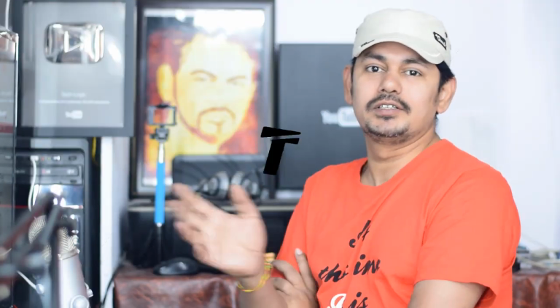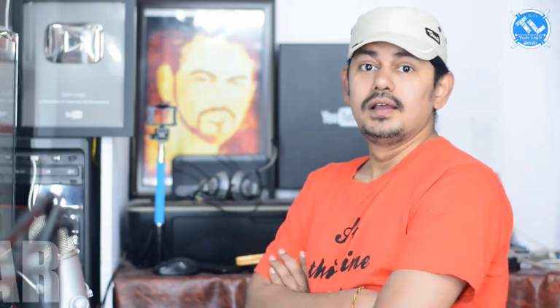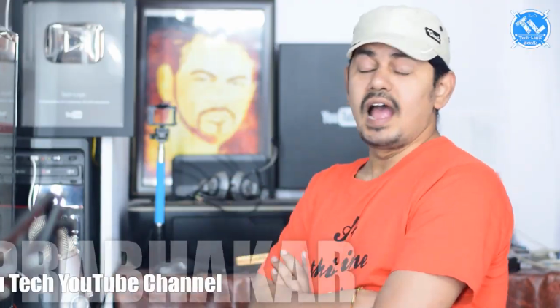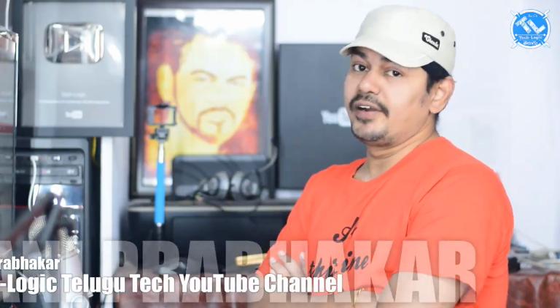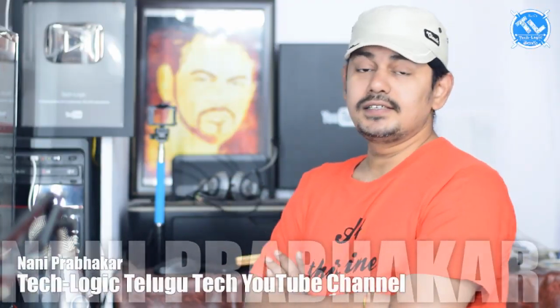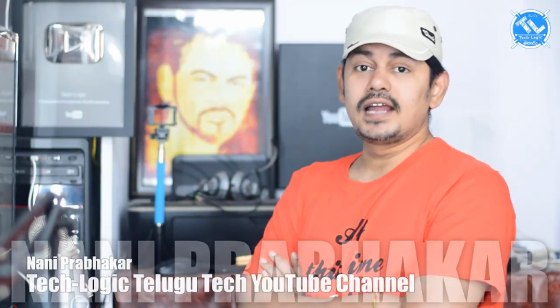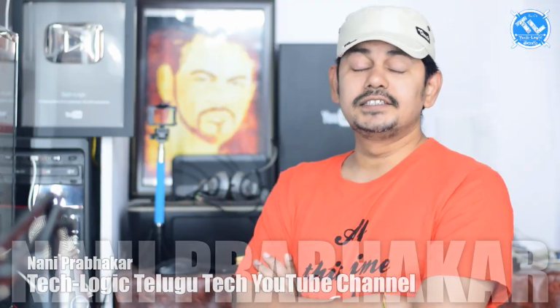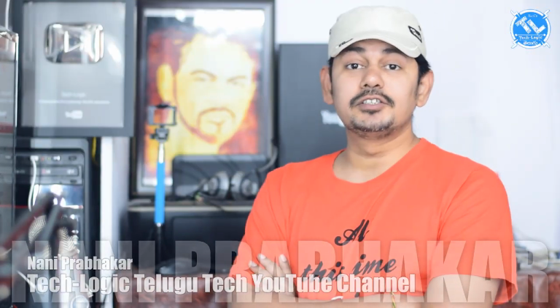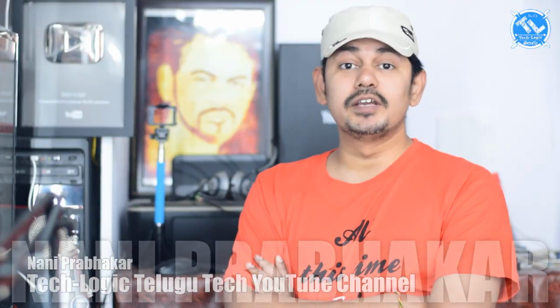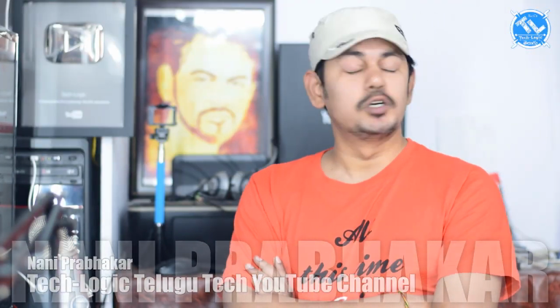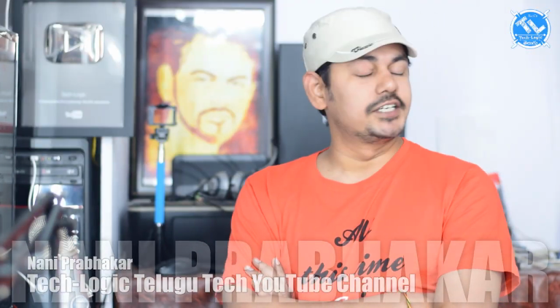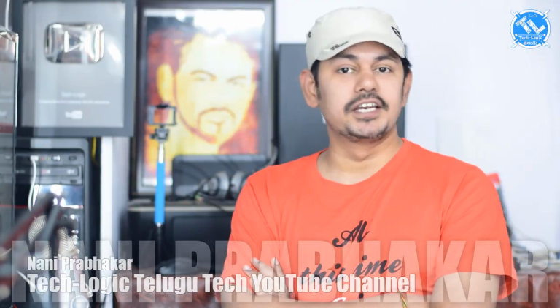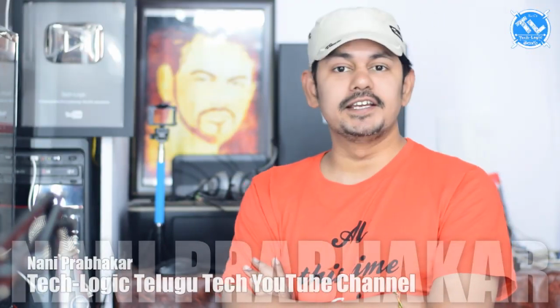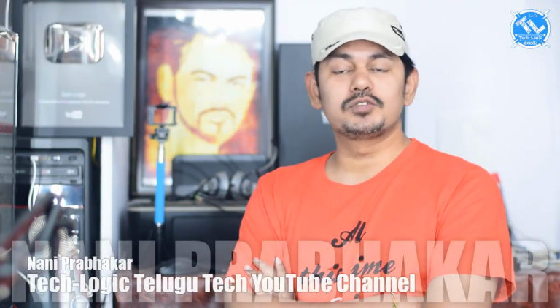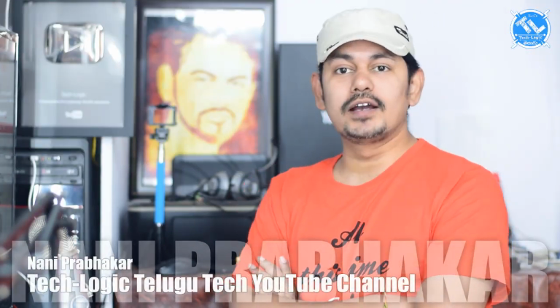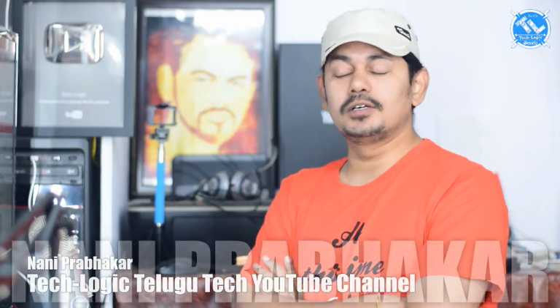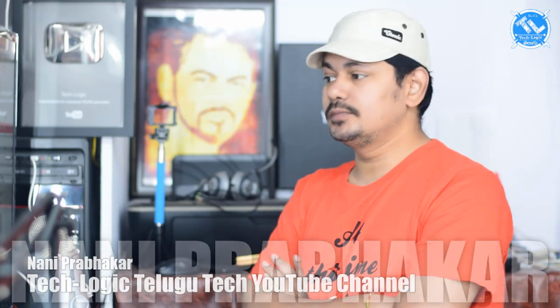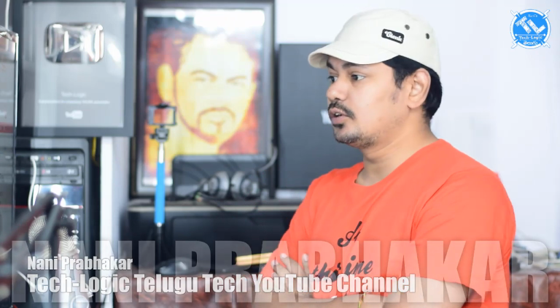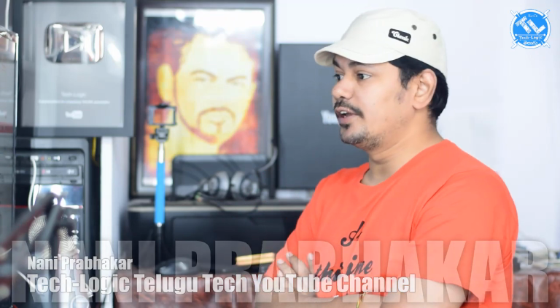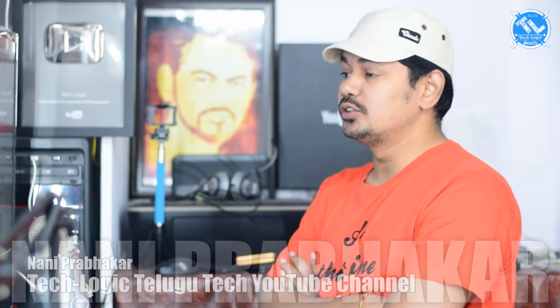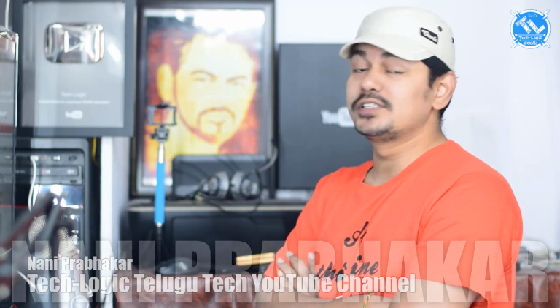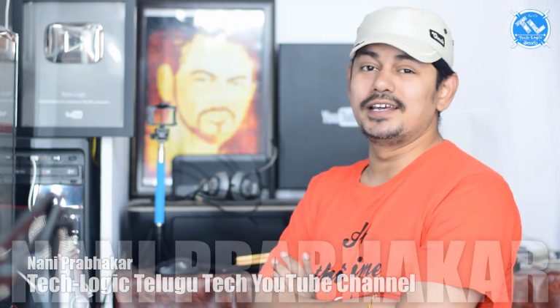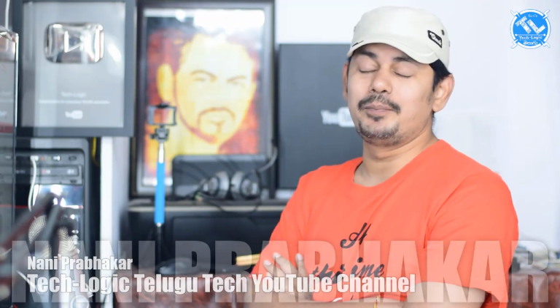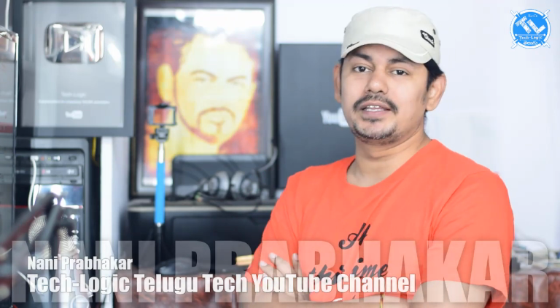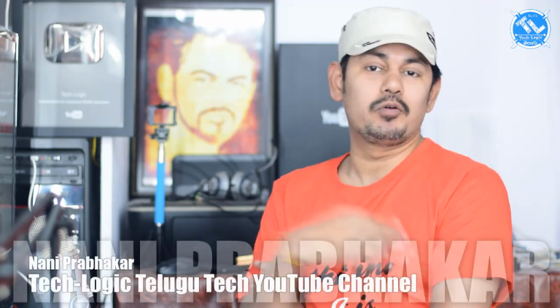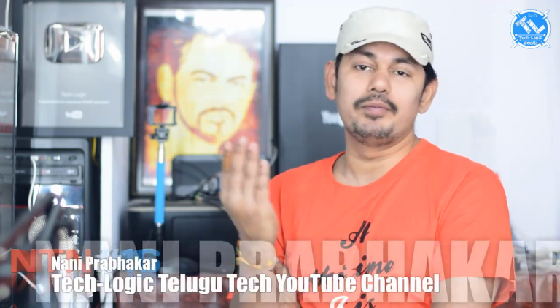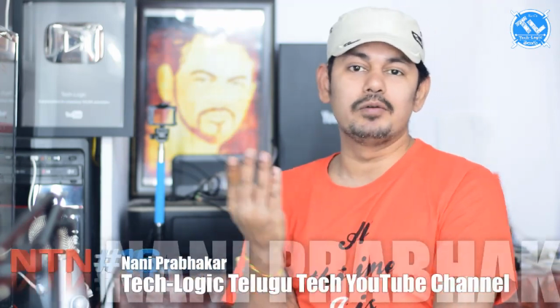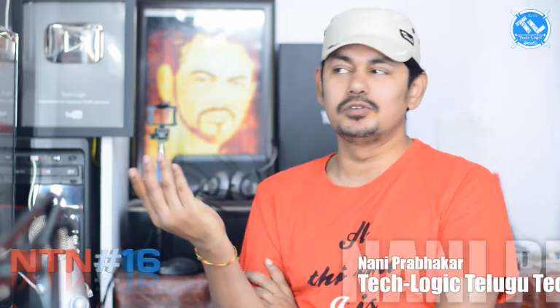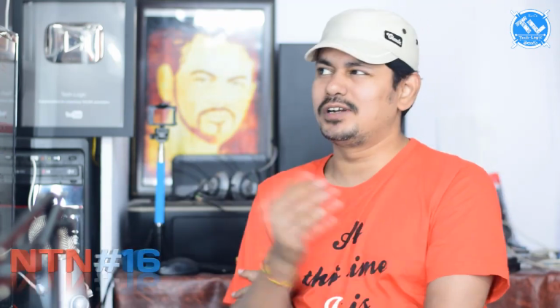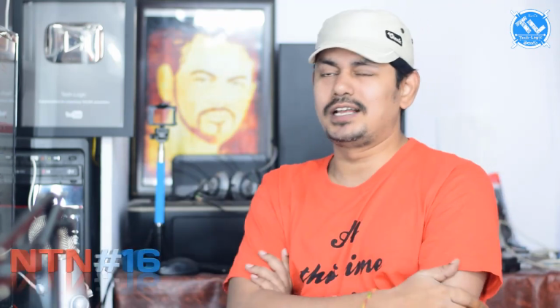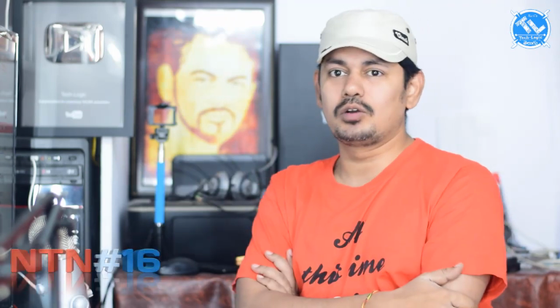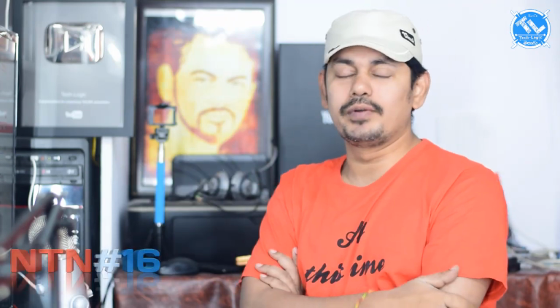Hi friends, welcome to NANISTECHNEWS episode 16. Today, I am going to talk about the news today.